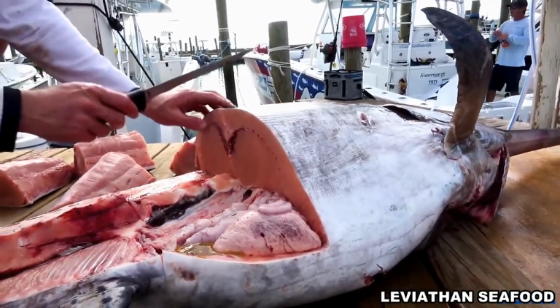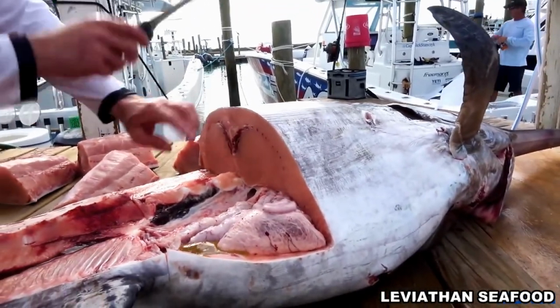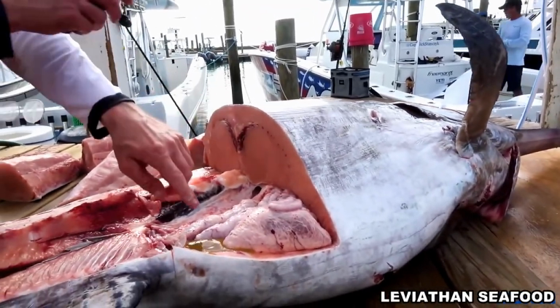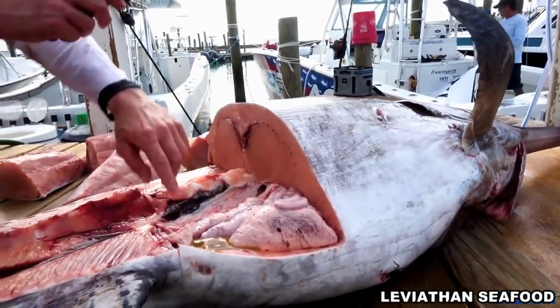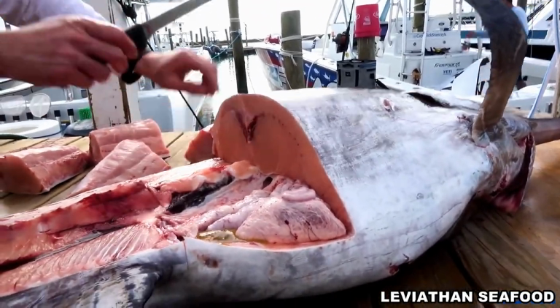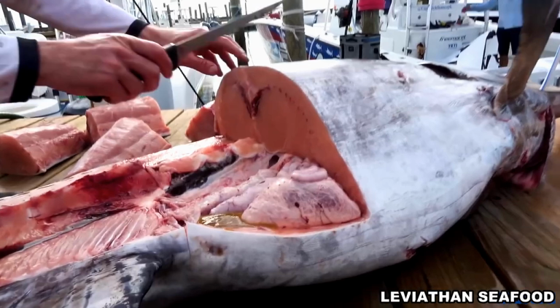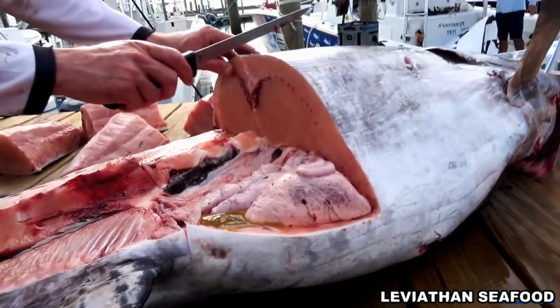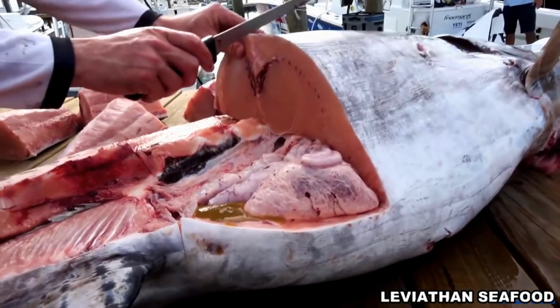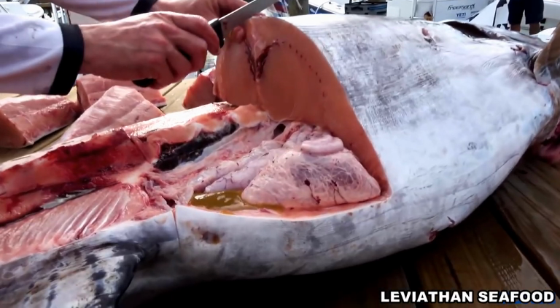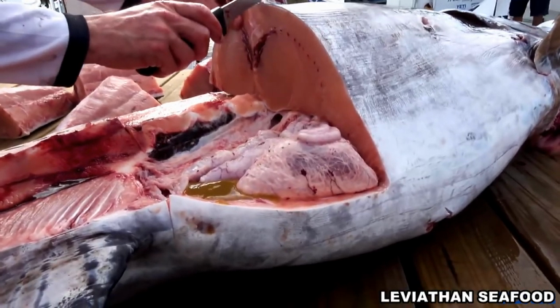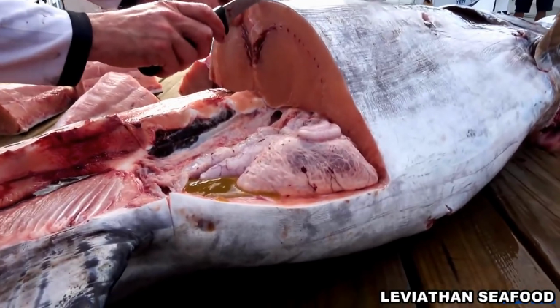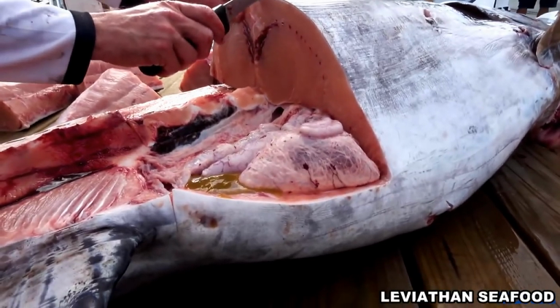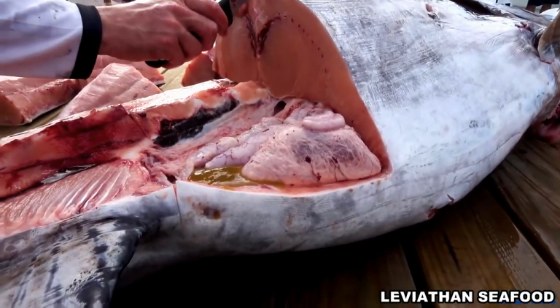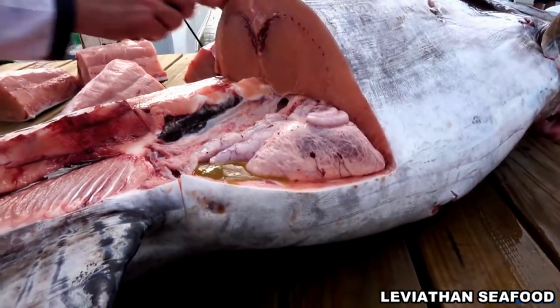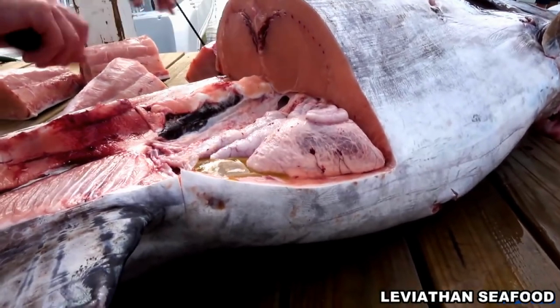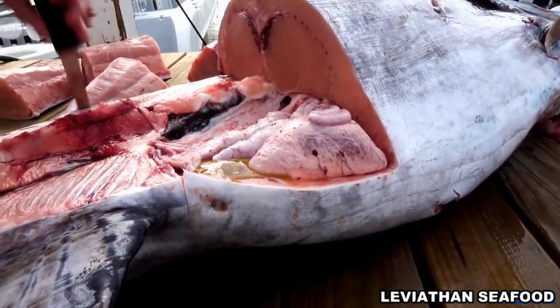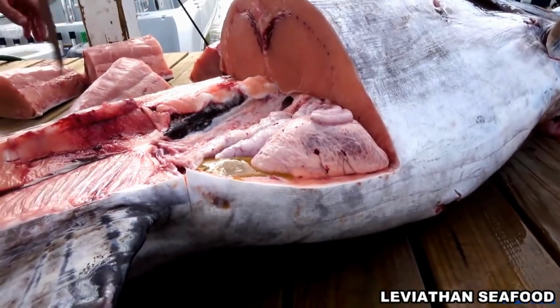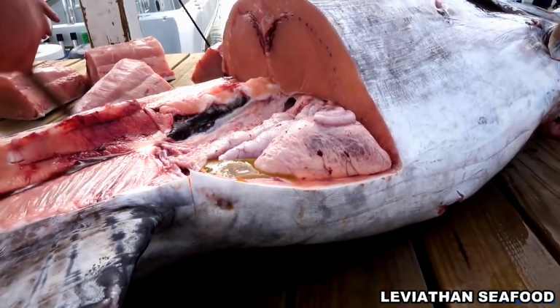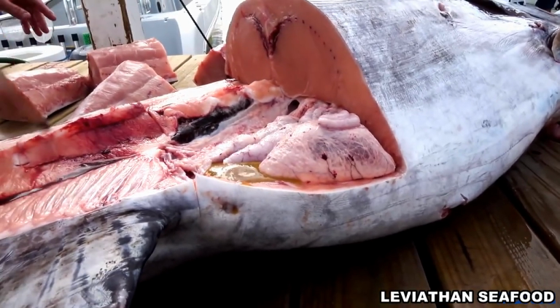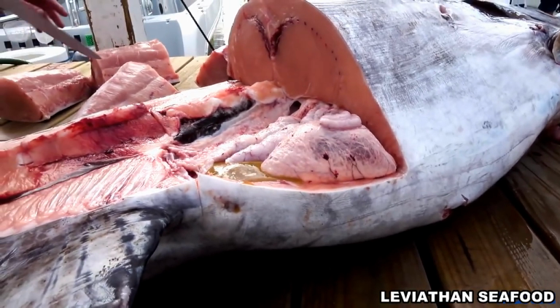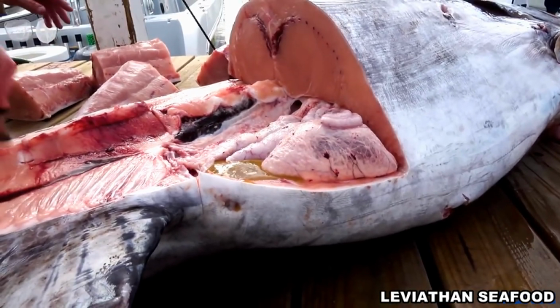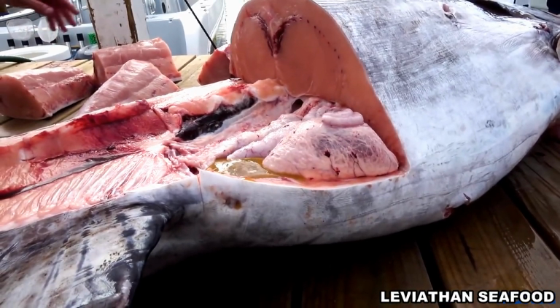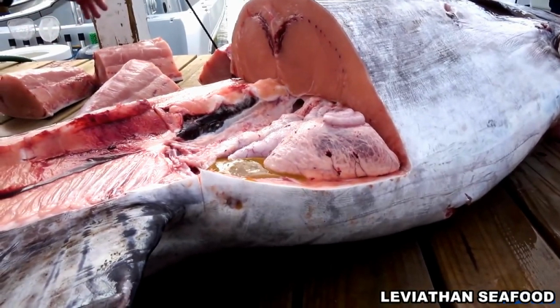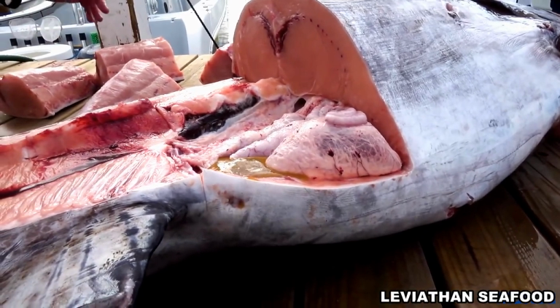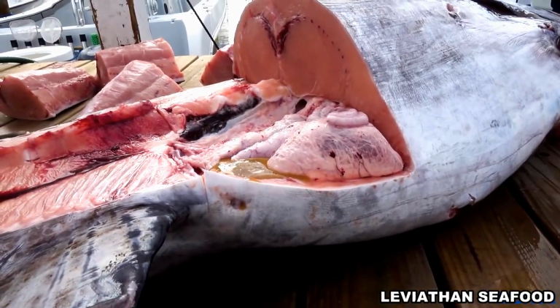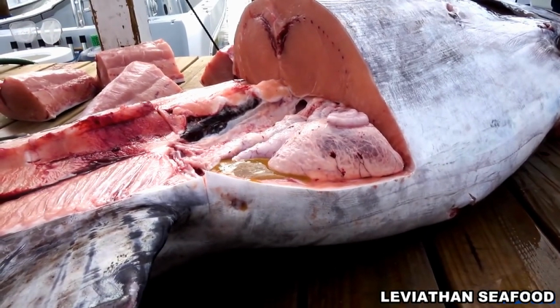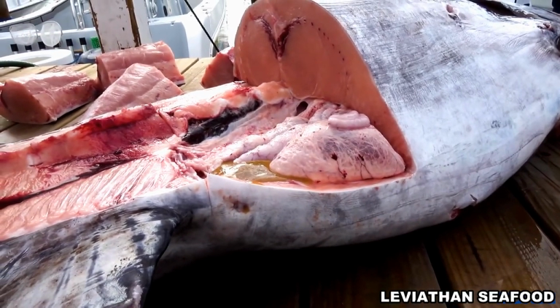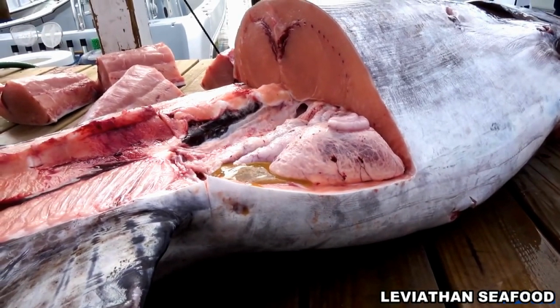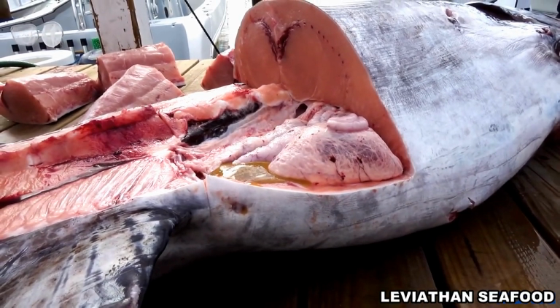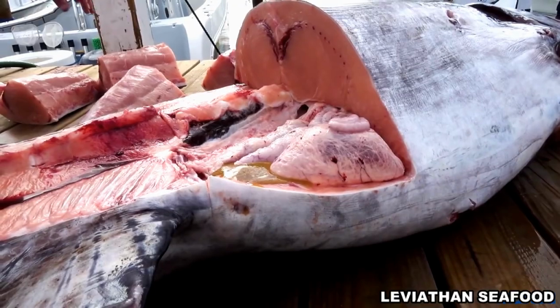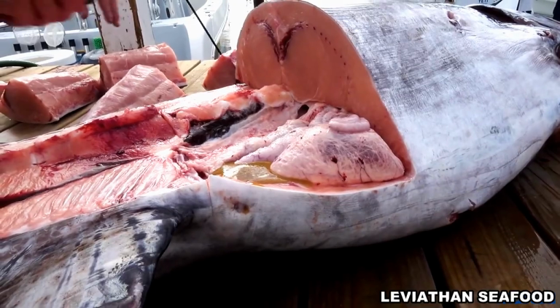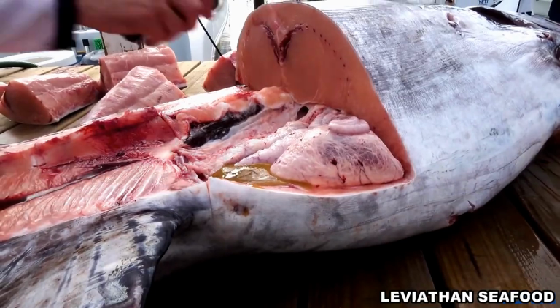We kind of hit his guts there — stomach — so we're going to try to avoid that, just so we don't spread that all over the fillets.